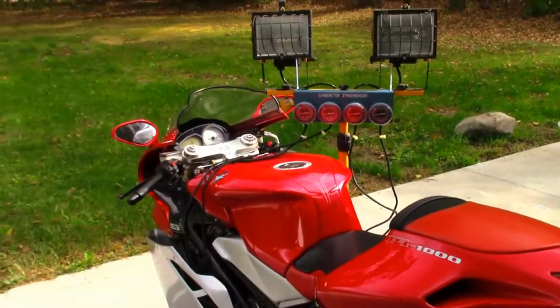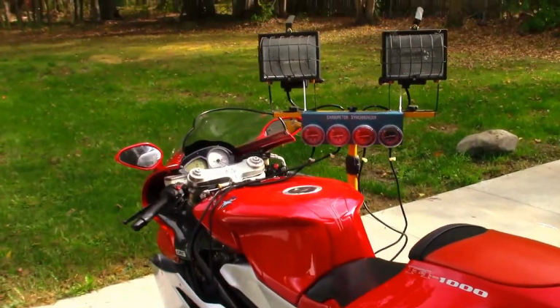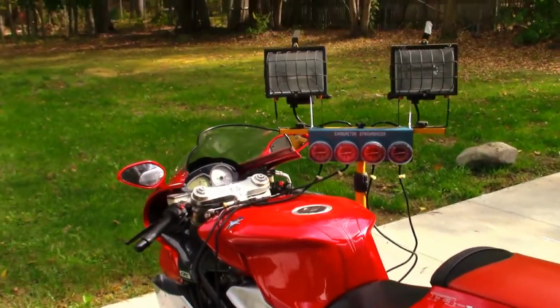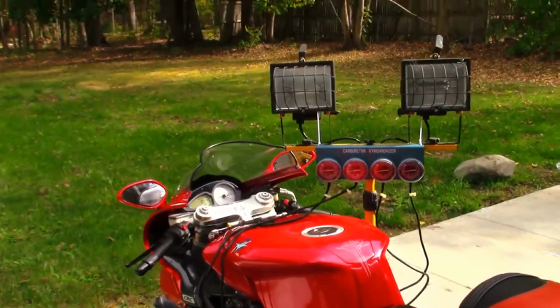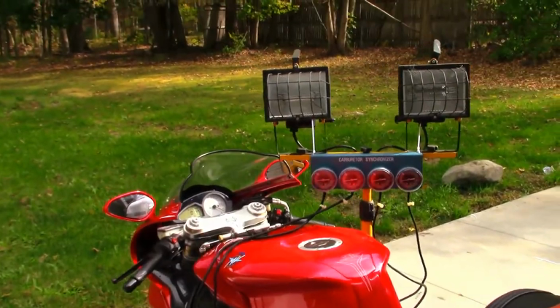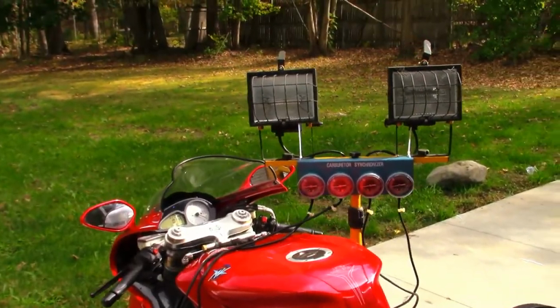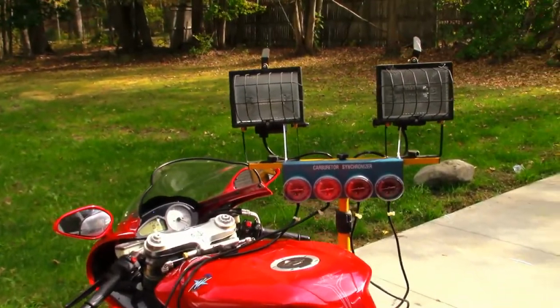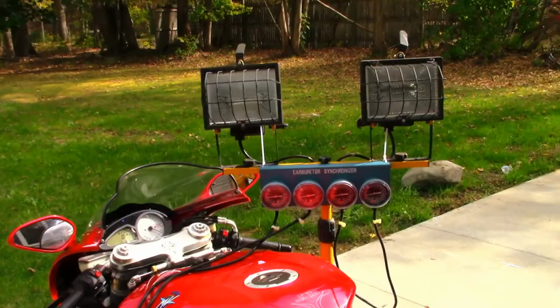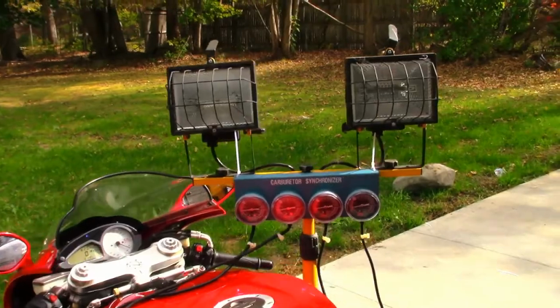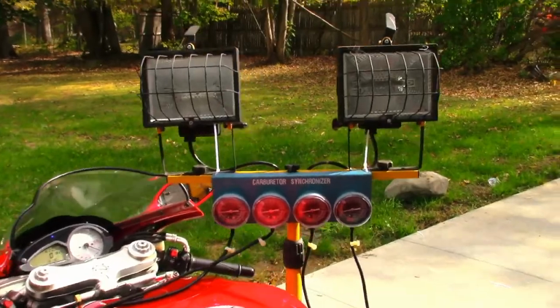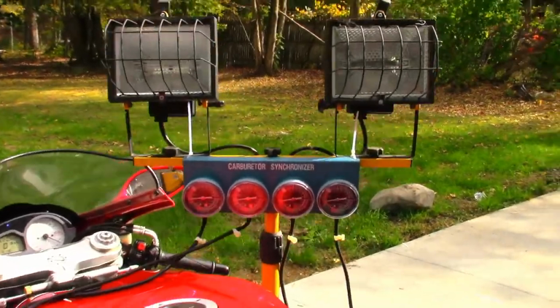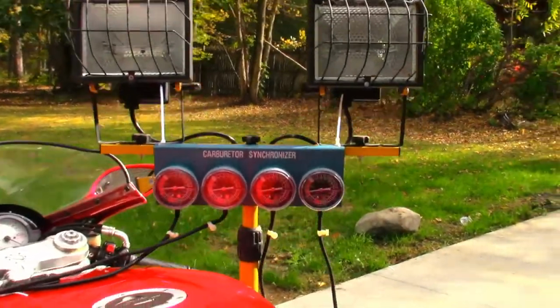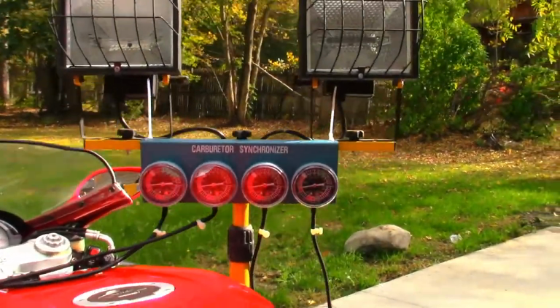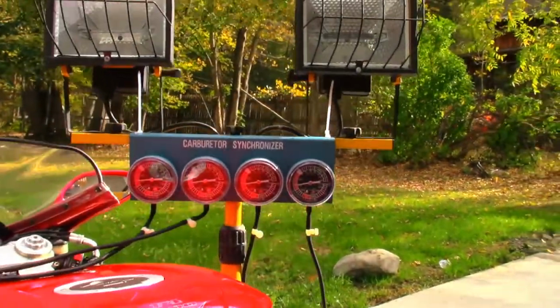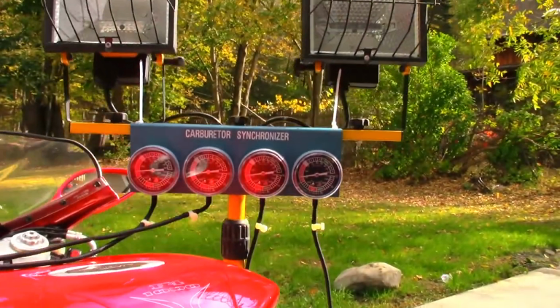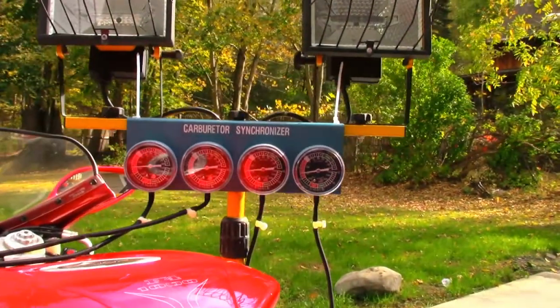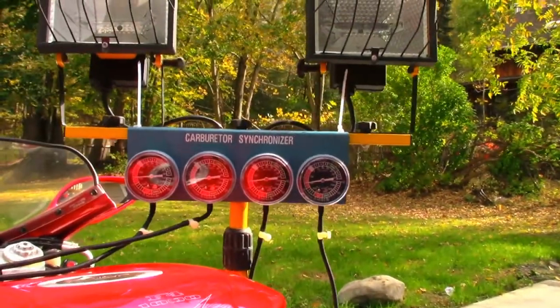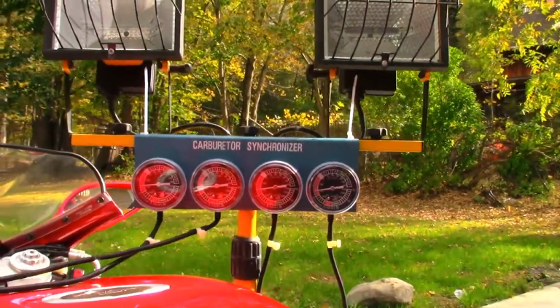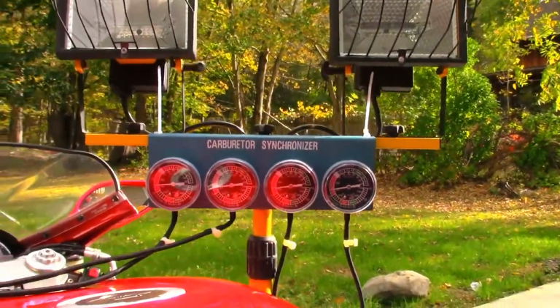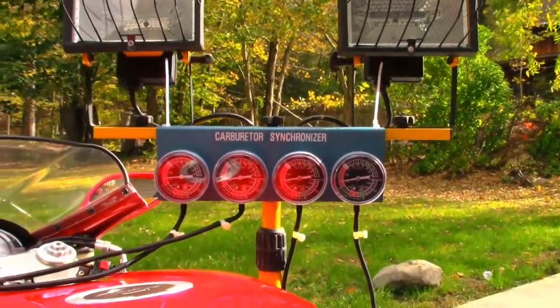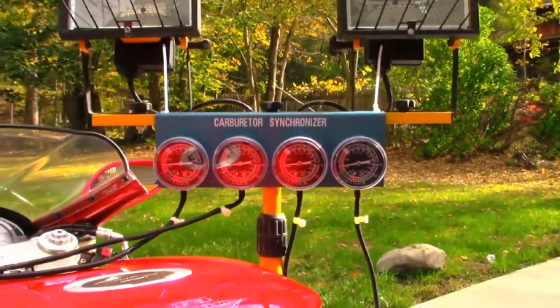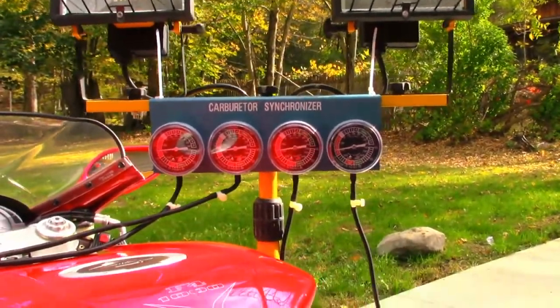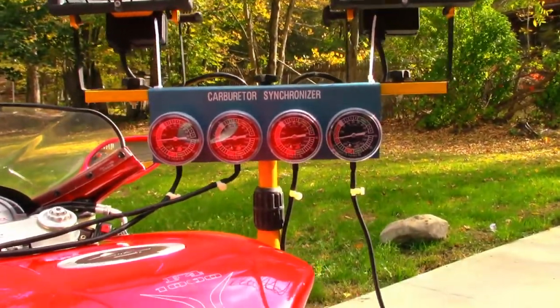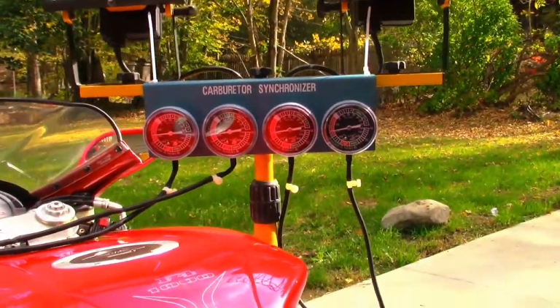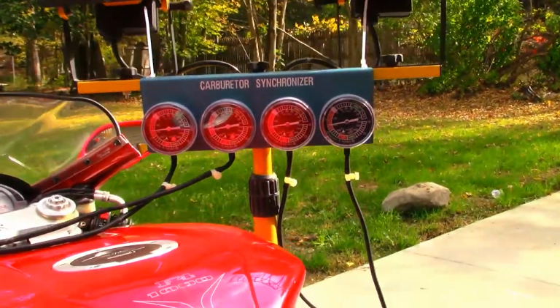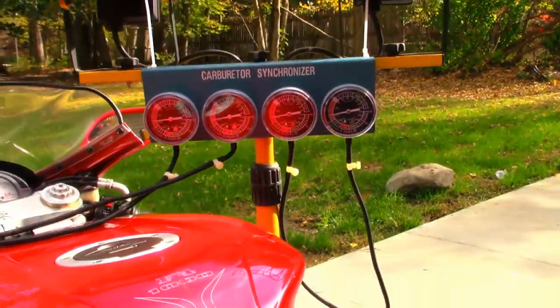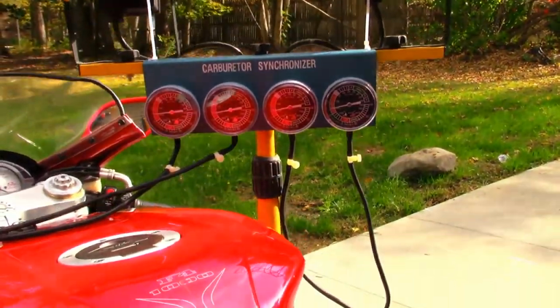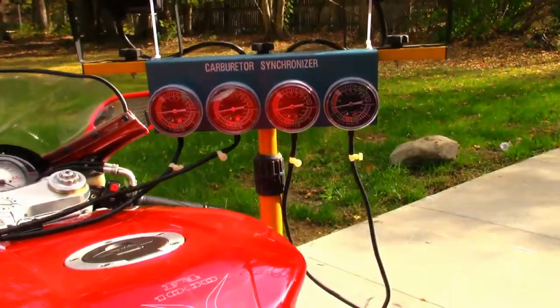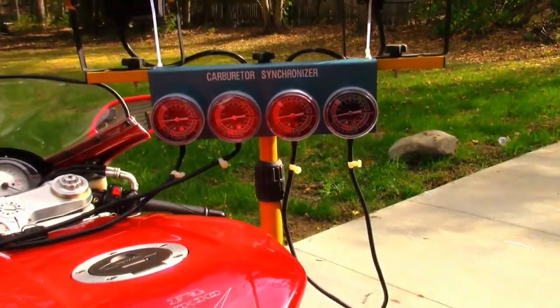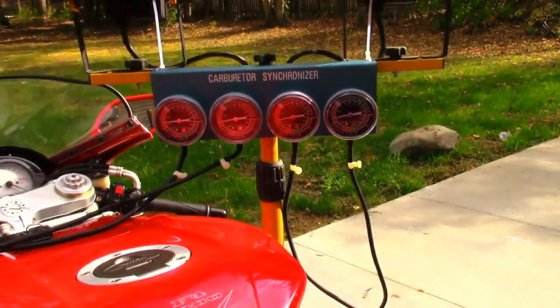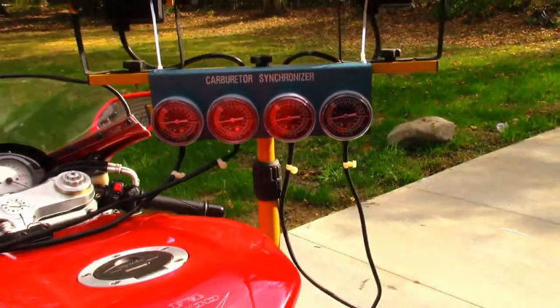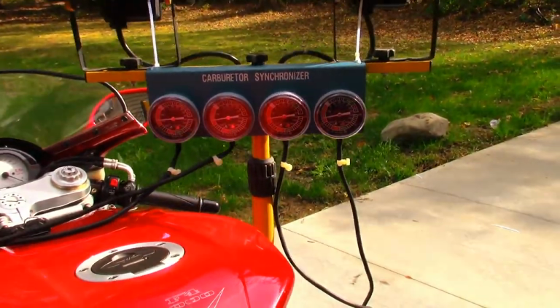Alright guys, so it looks pretty good now. The bike is idling a lot cleaner.